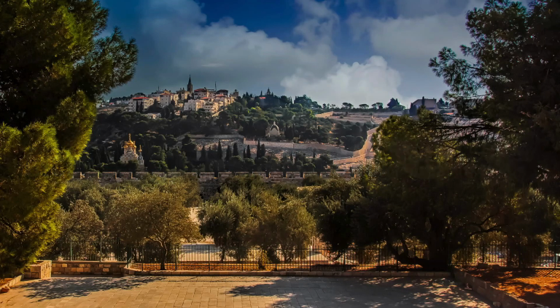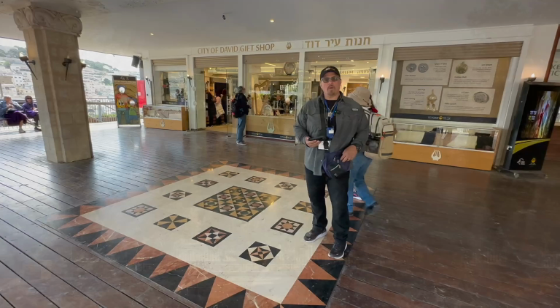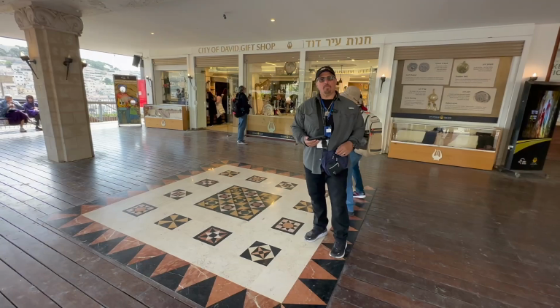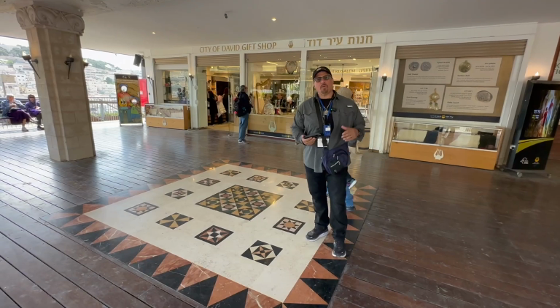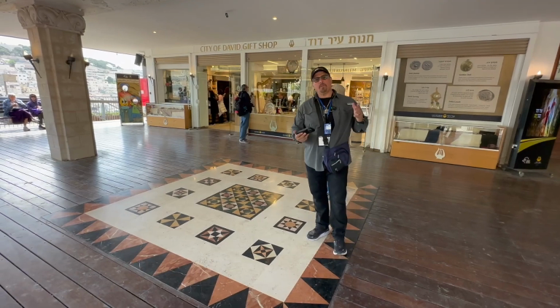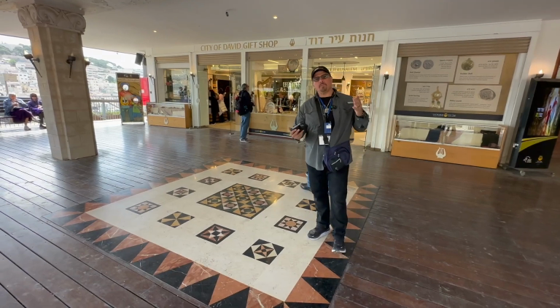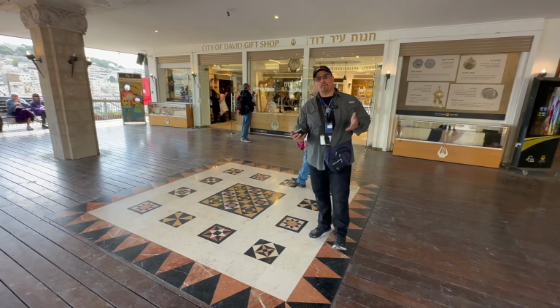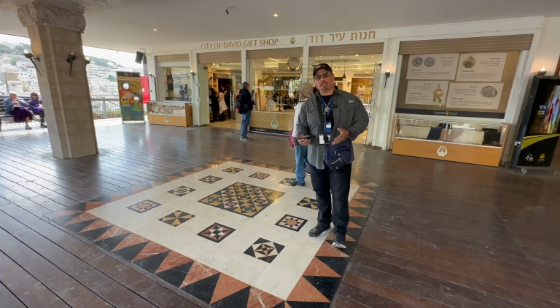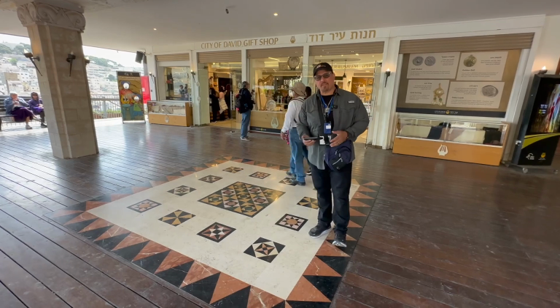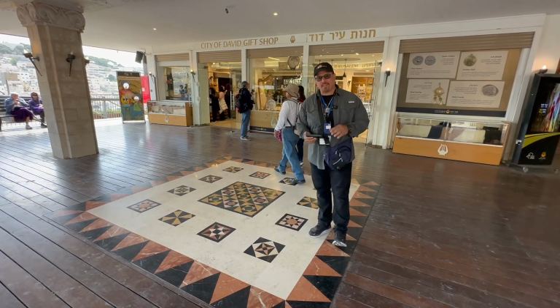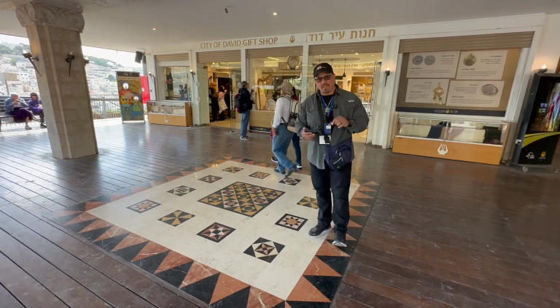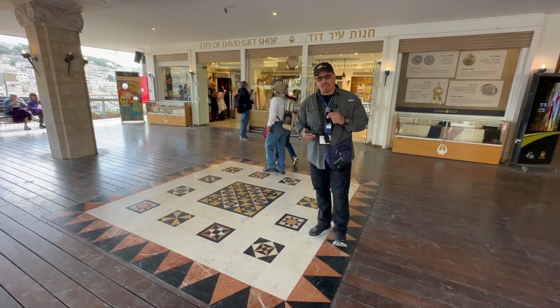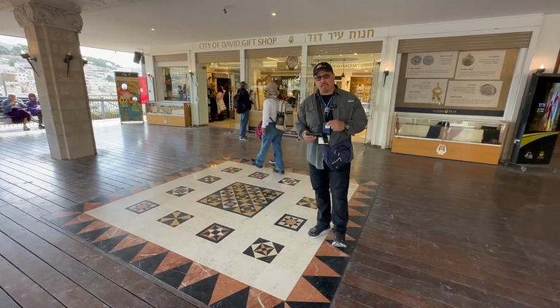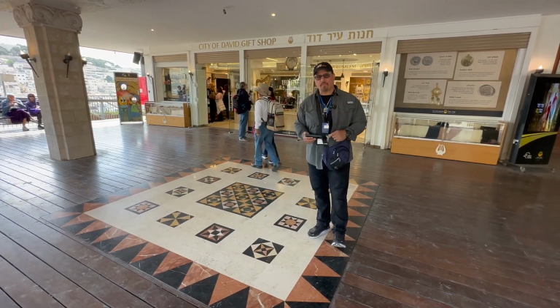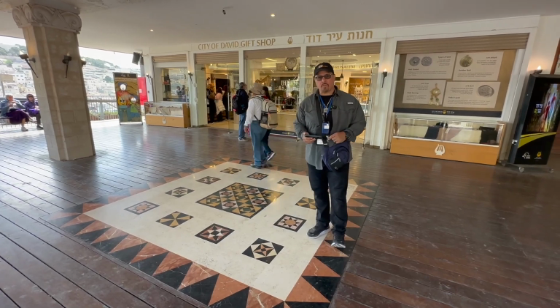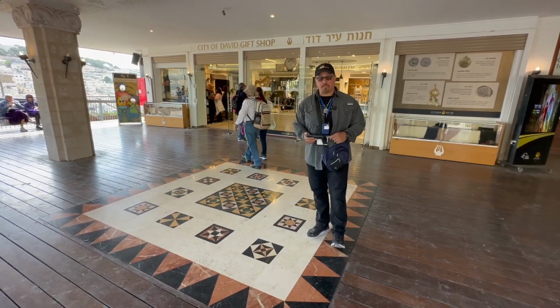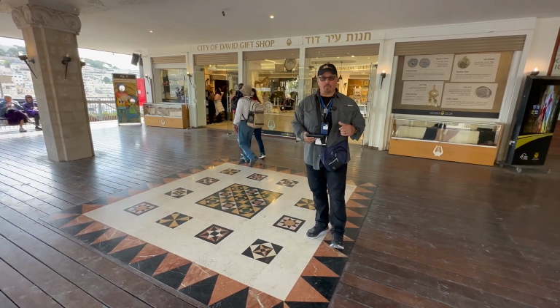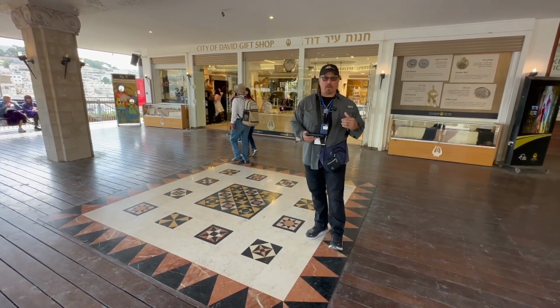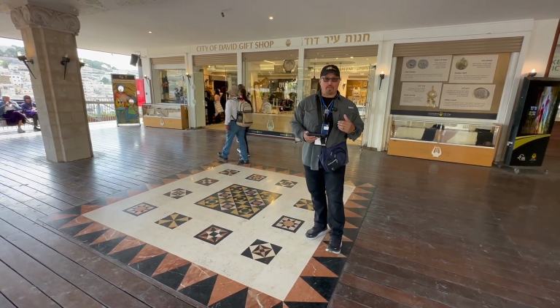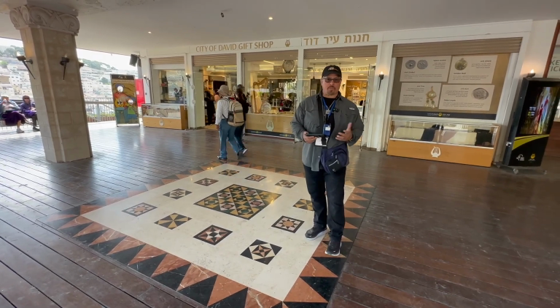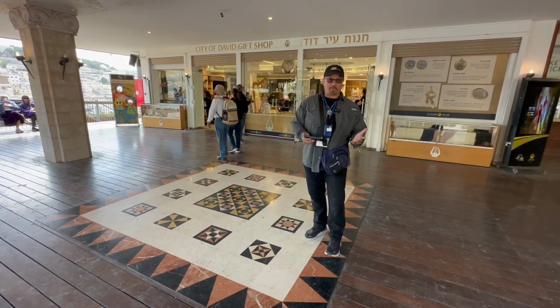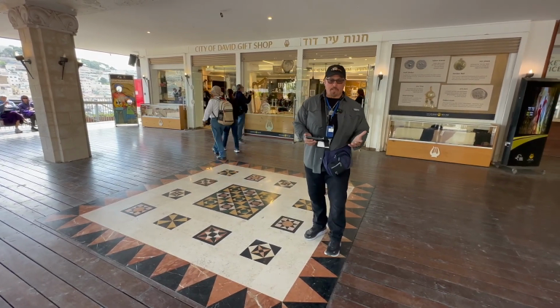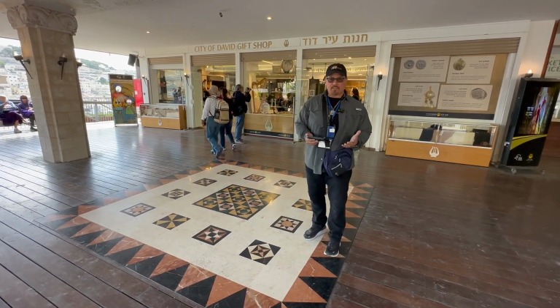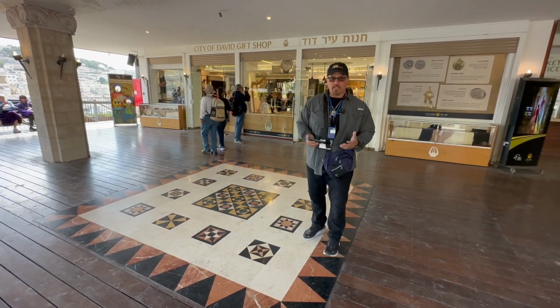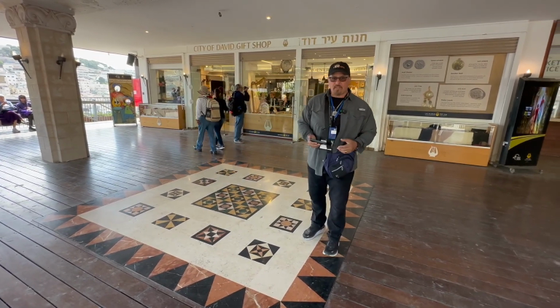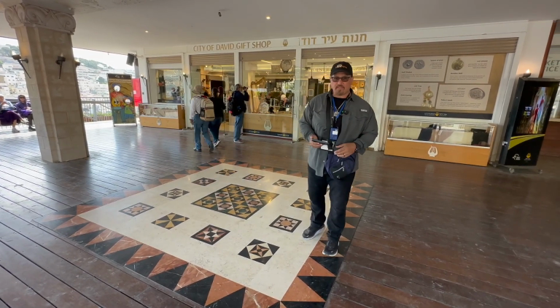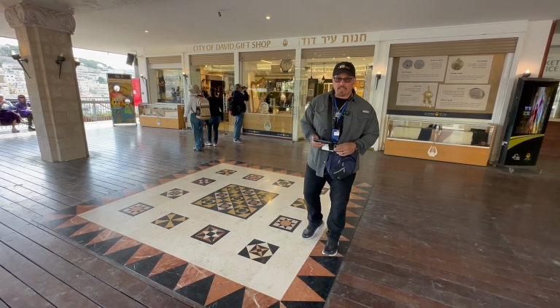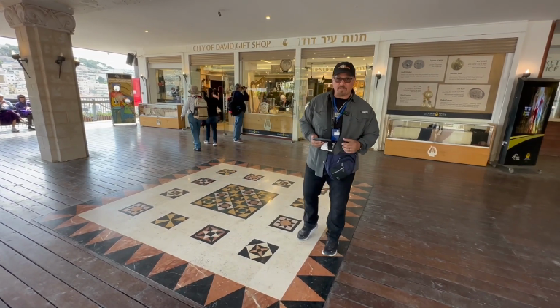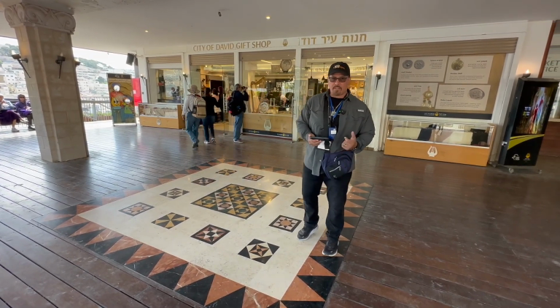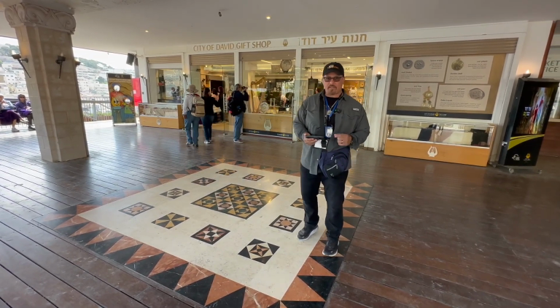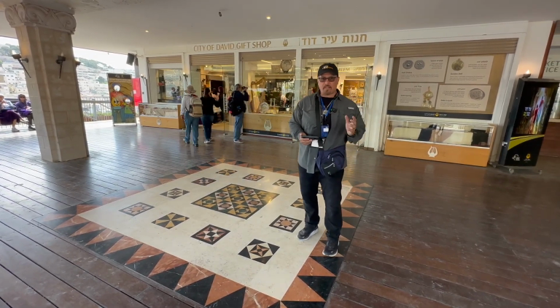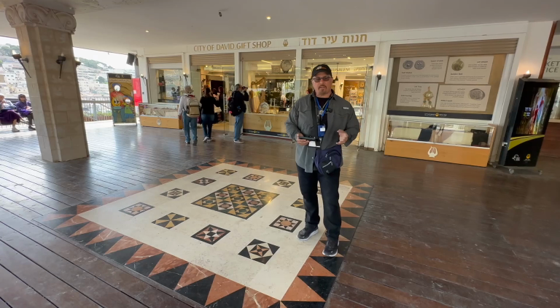Welcome from Wisdom and Torah Ministries in the Land of Israel. Today we are in a very special place — this is El David, the City of David.